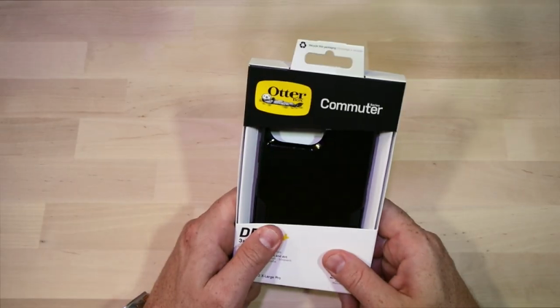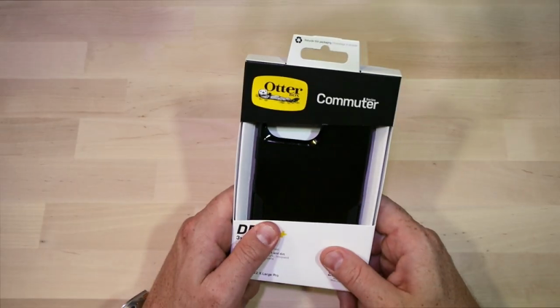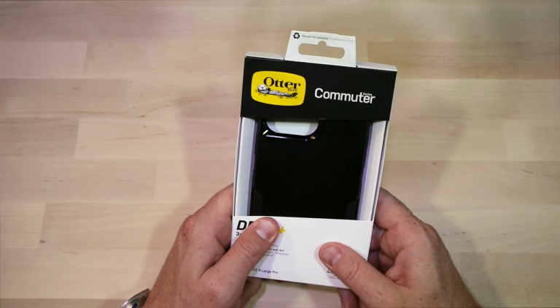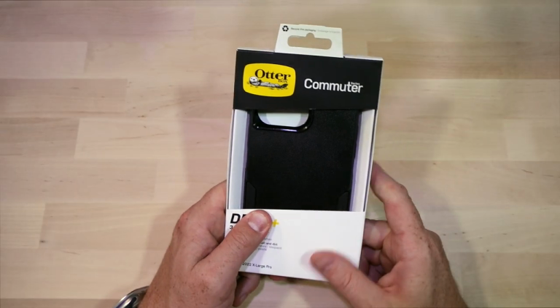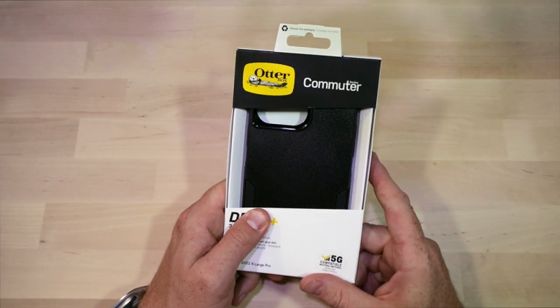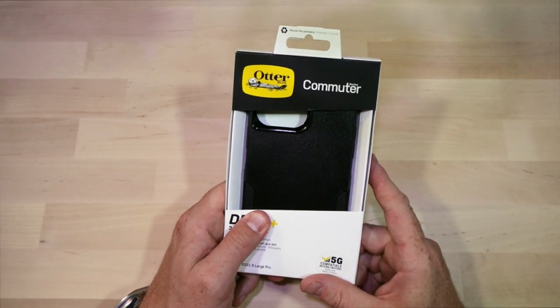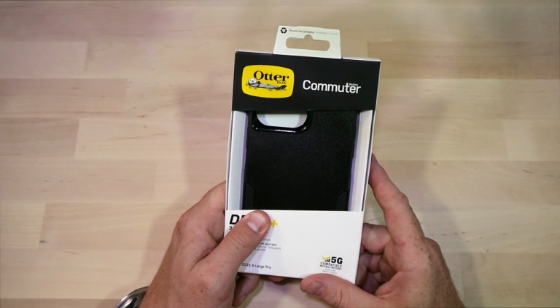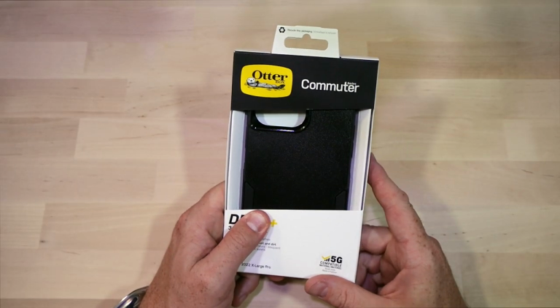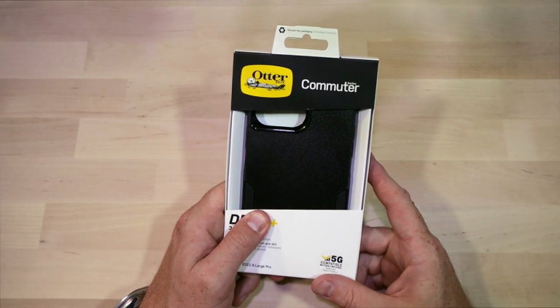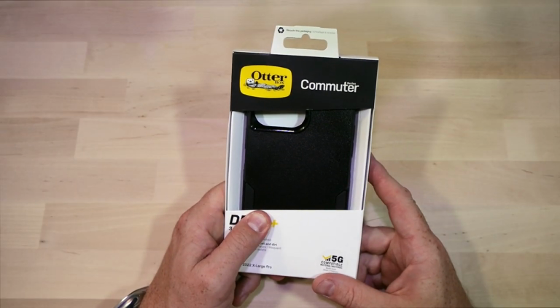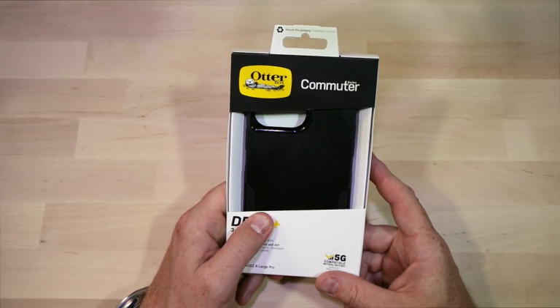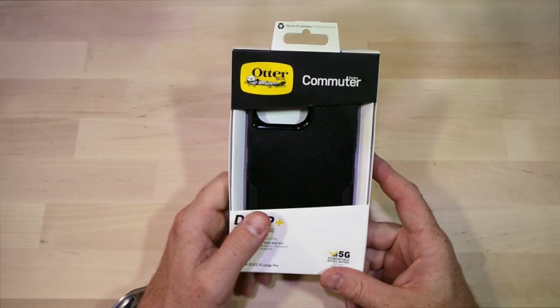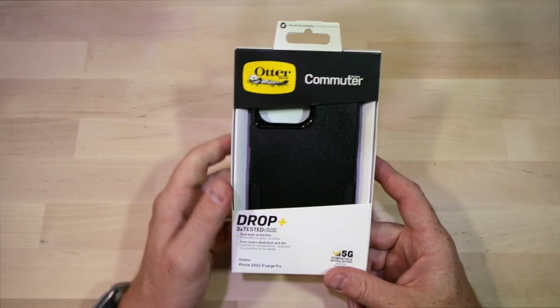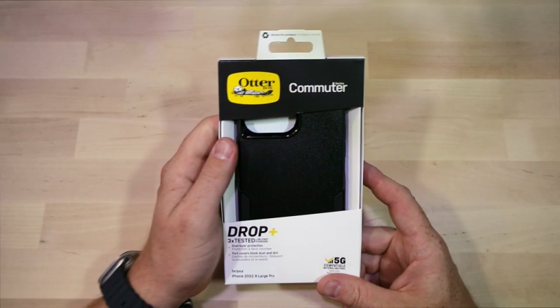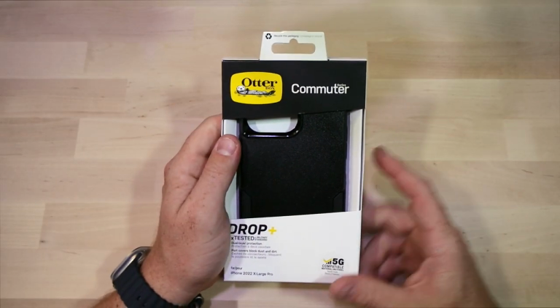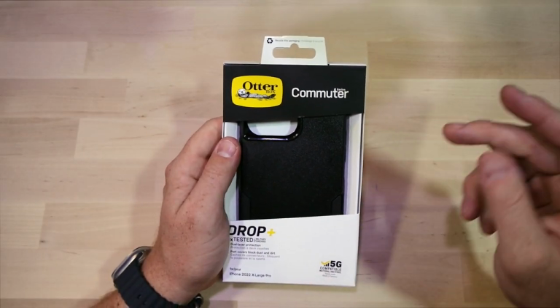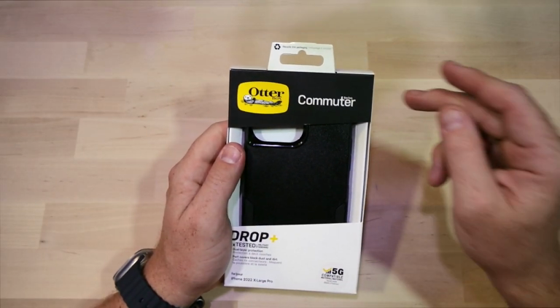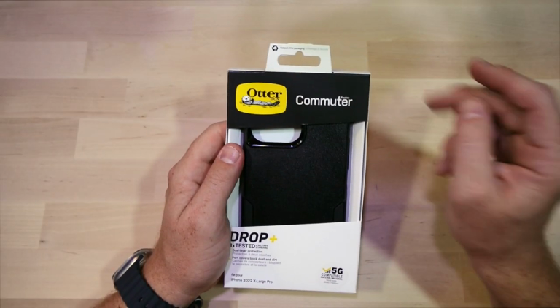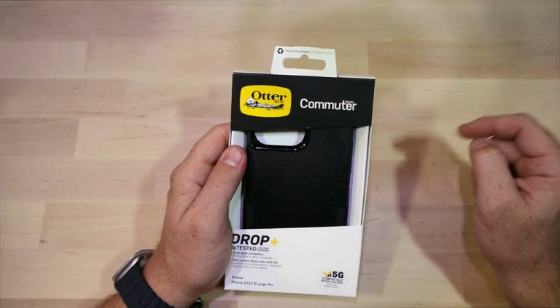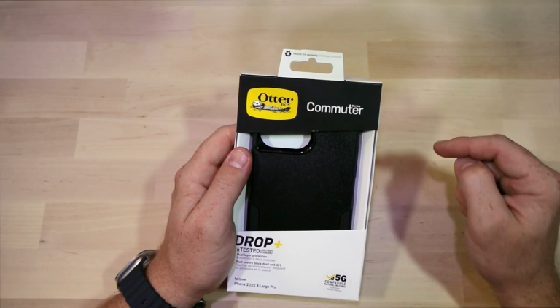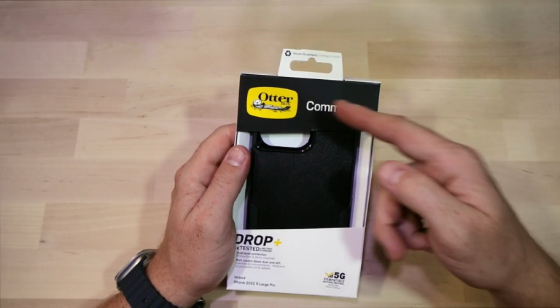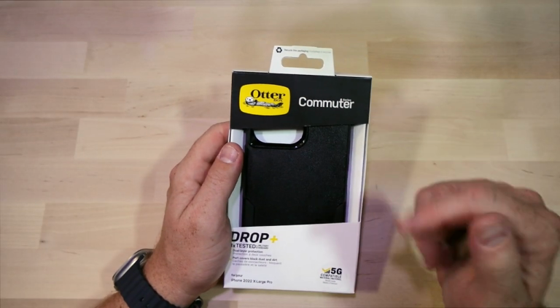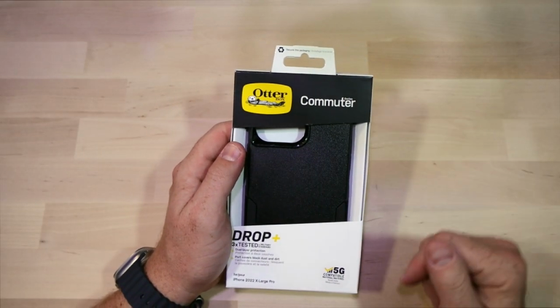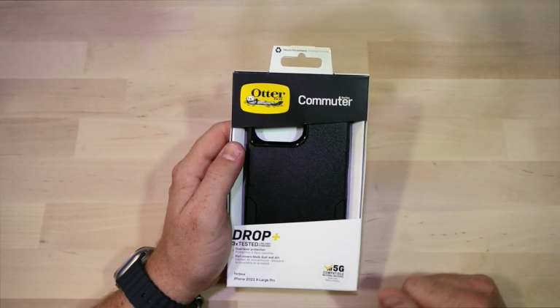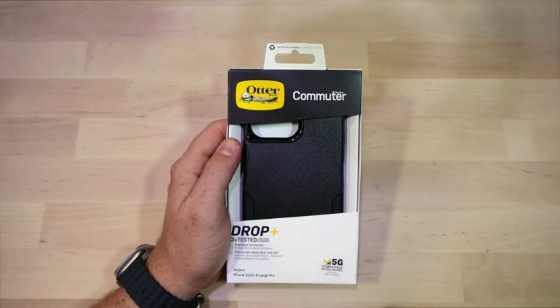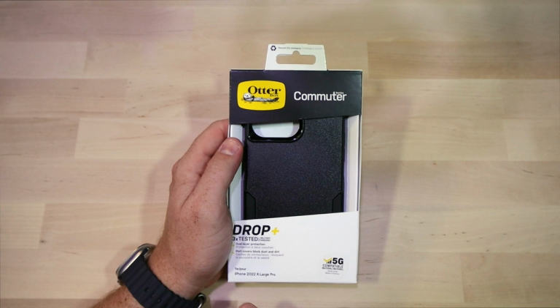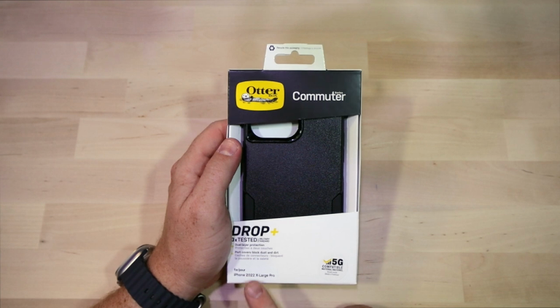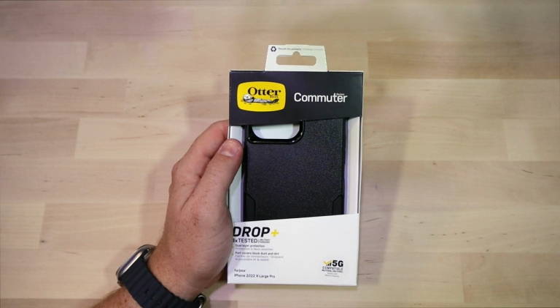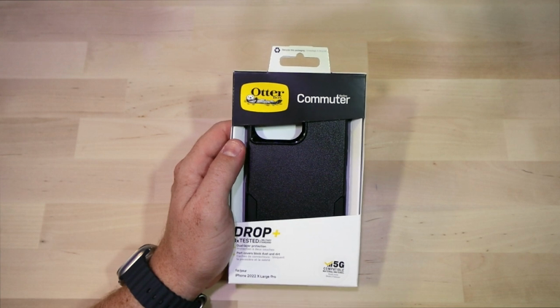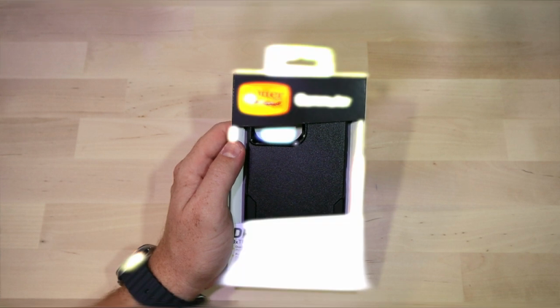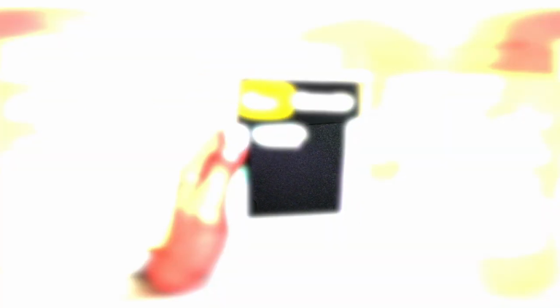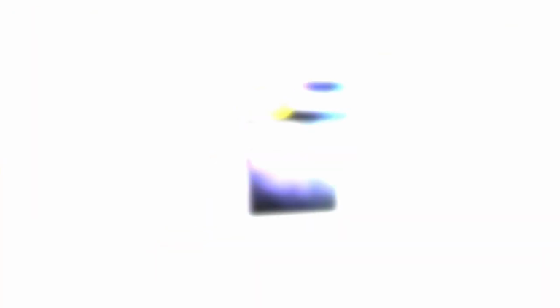What's up everybody, welcome back to my channel. Today we're going to be checking out the Commuter case from OtterBox for the iPhone 14 Pro Max.